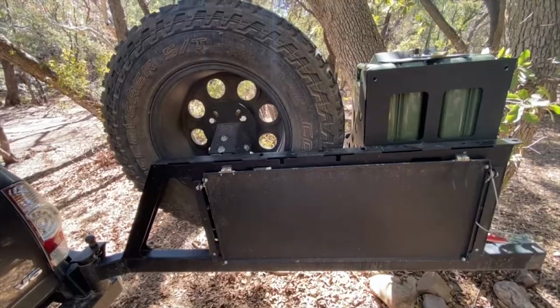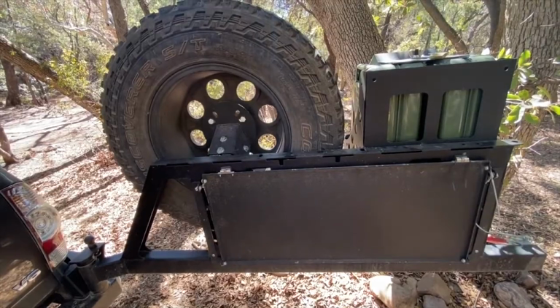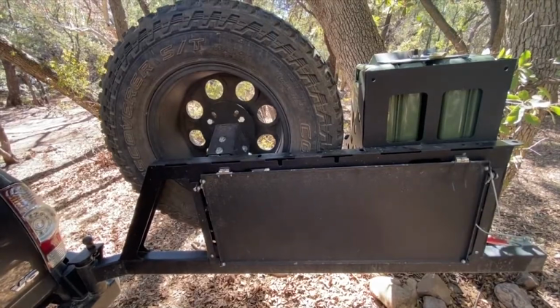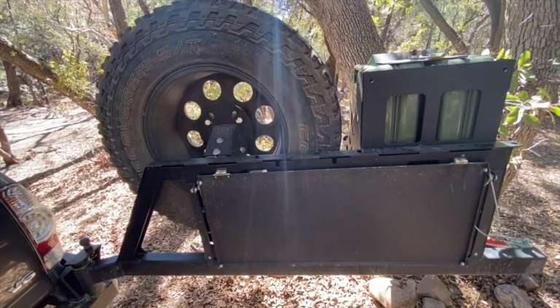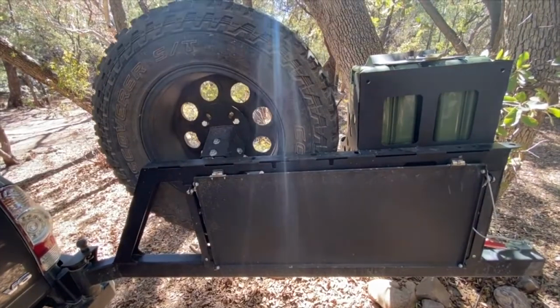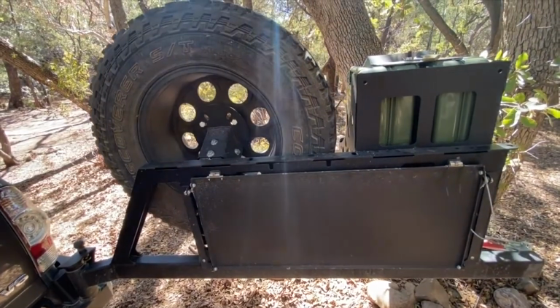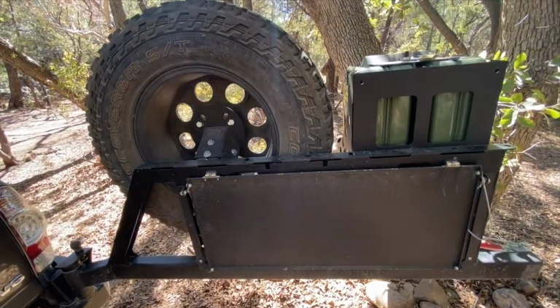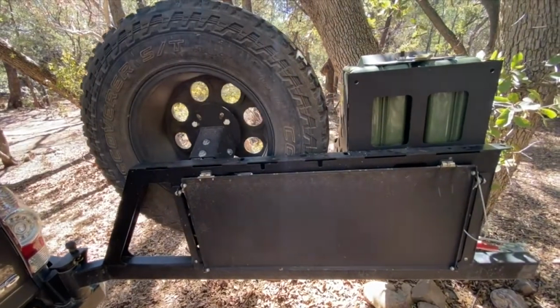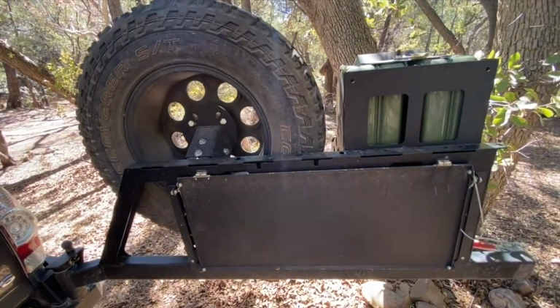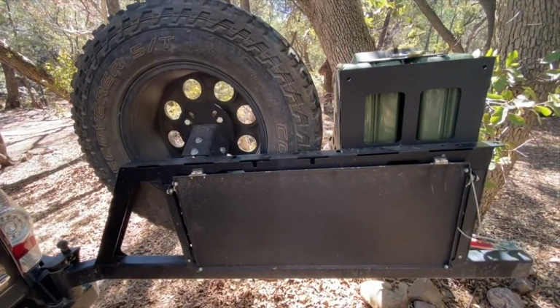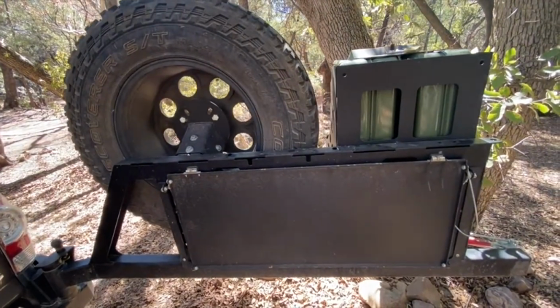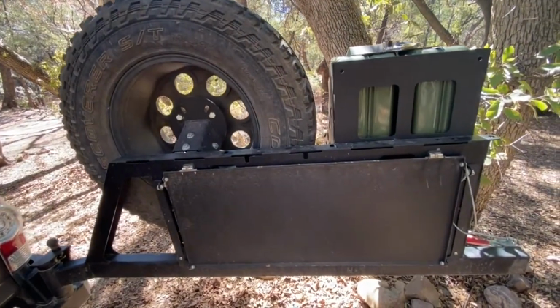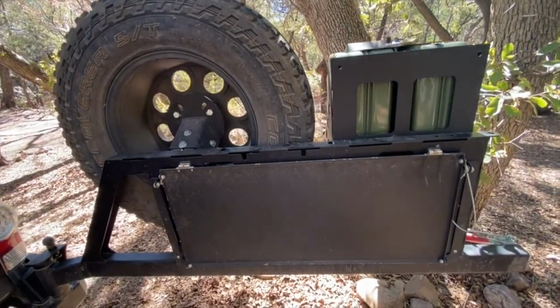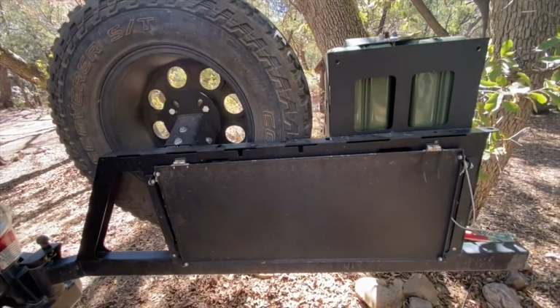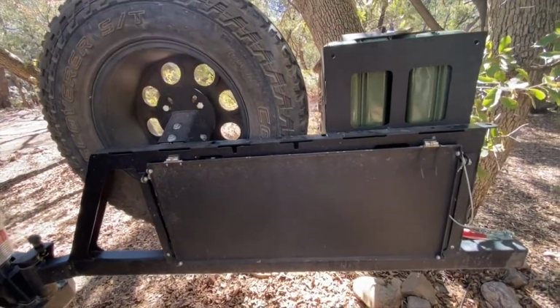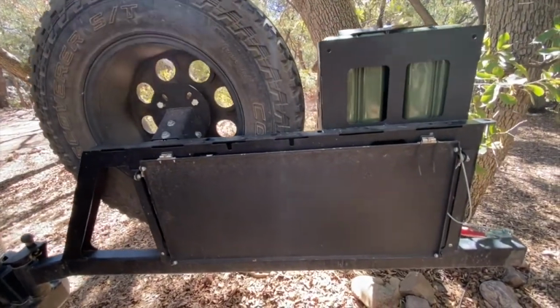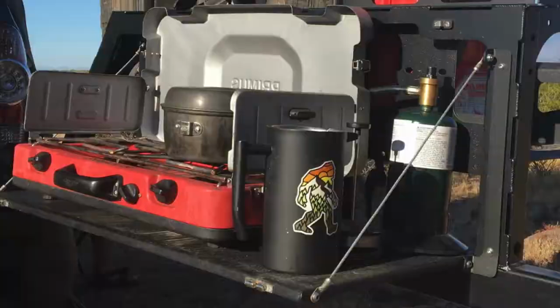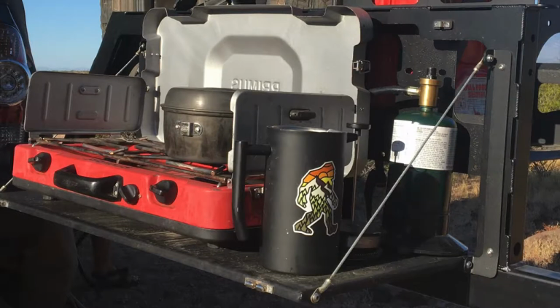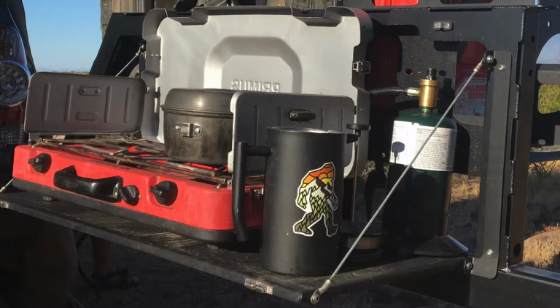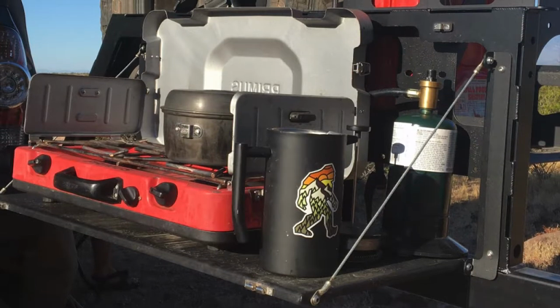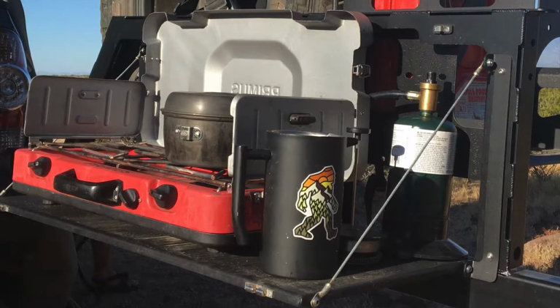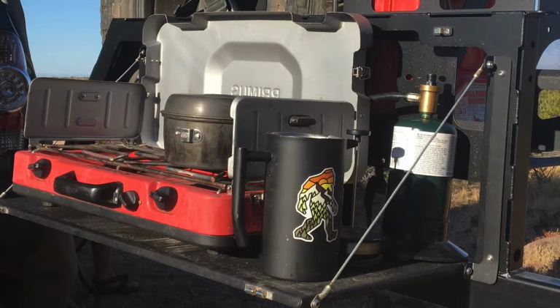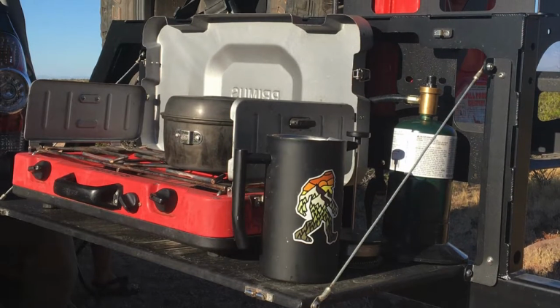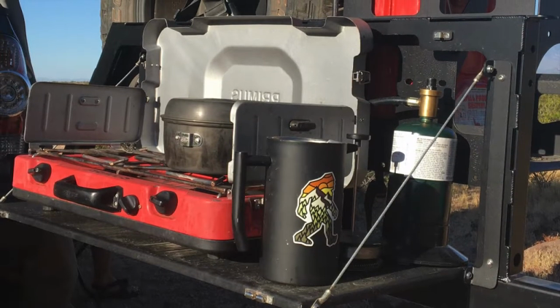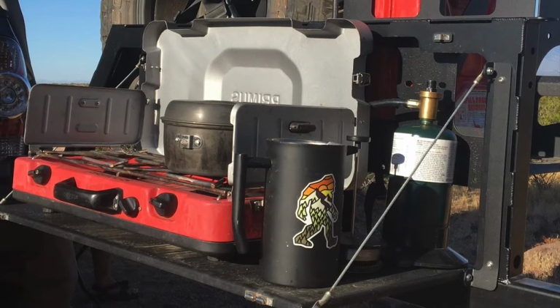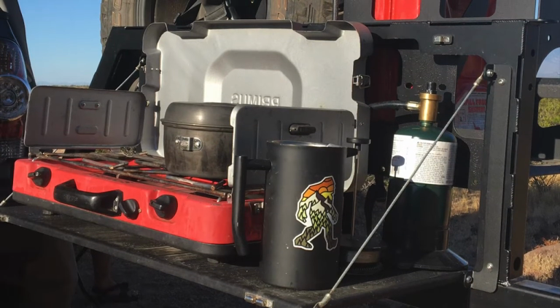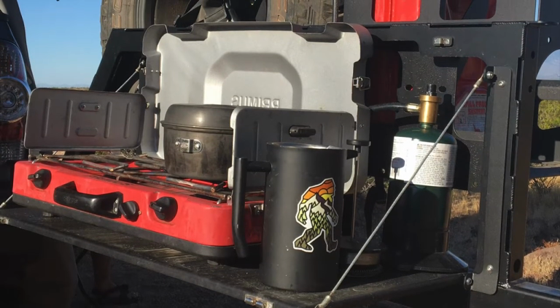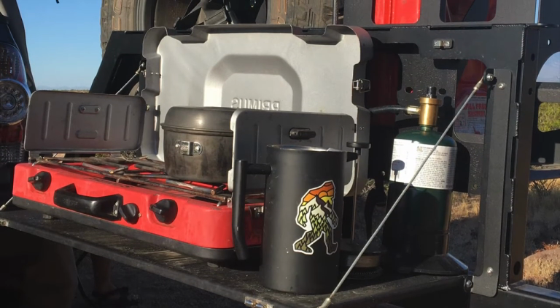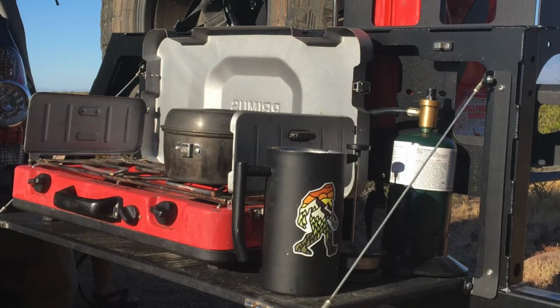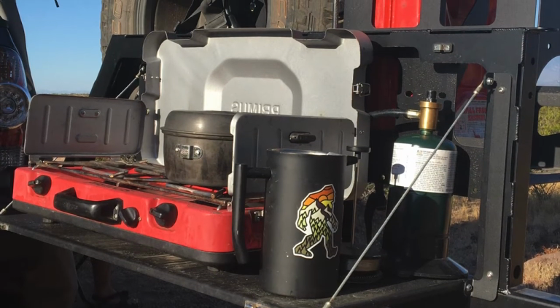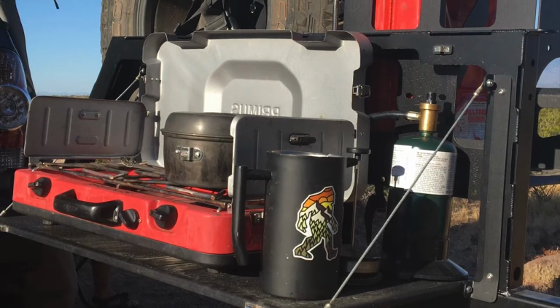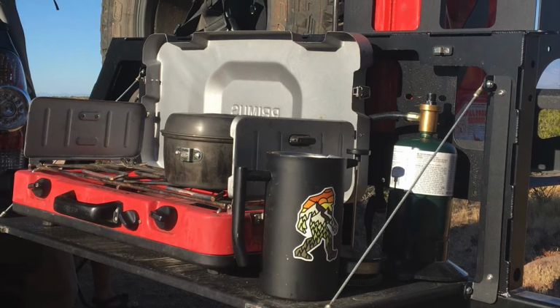The fold-down table also provides the perfect place to fire up the camp stove close to all of our food and supplies.